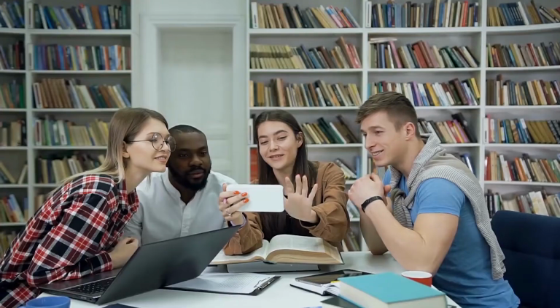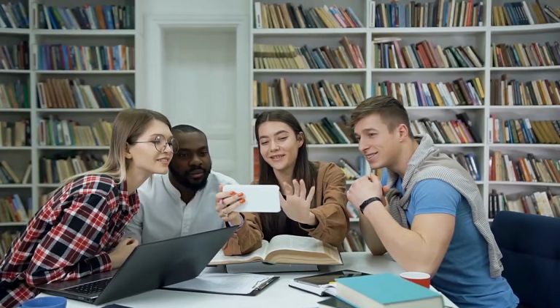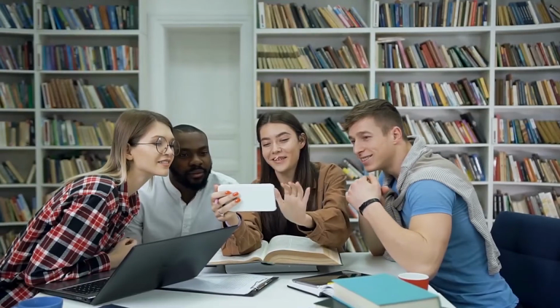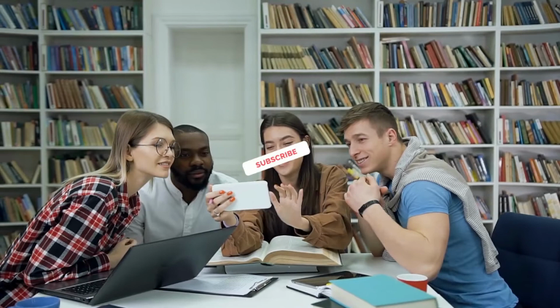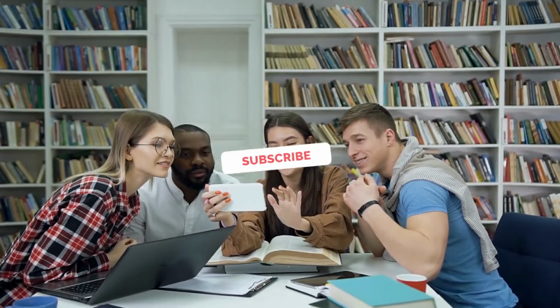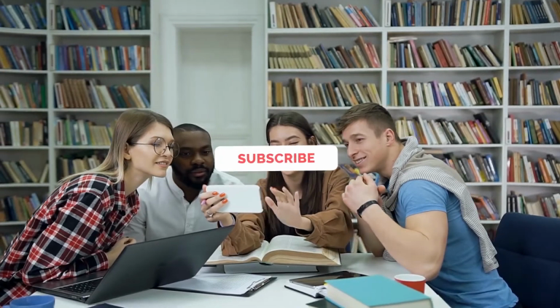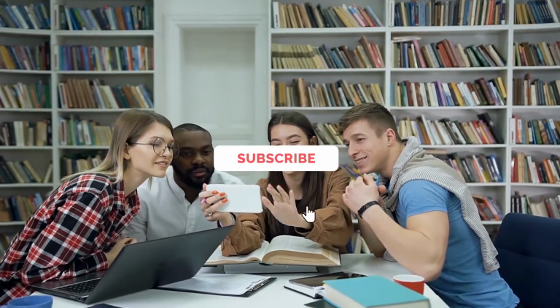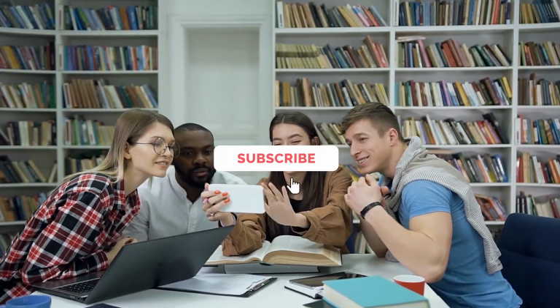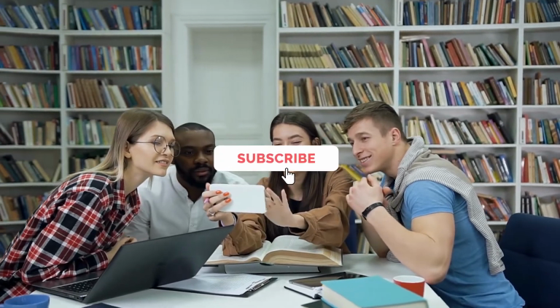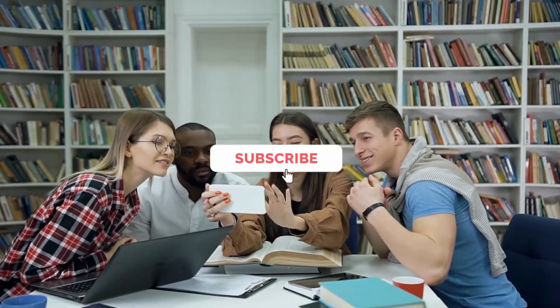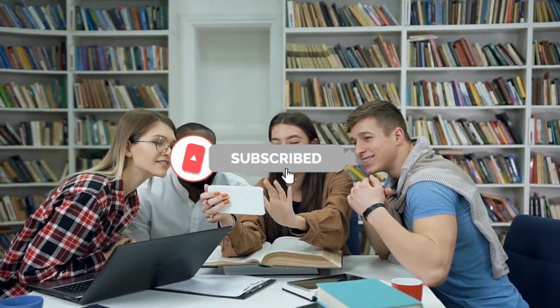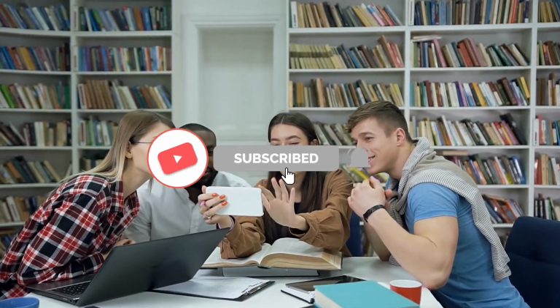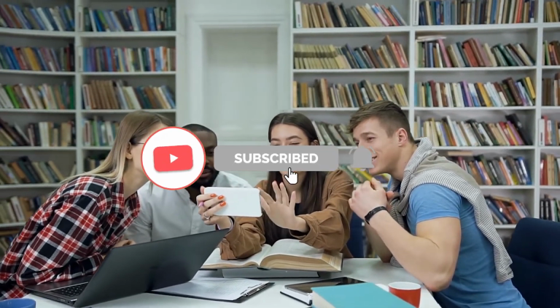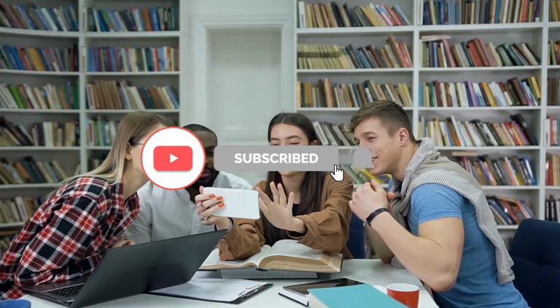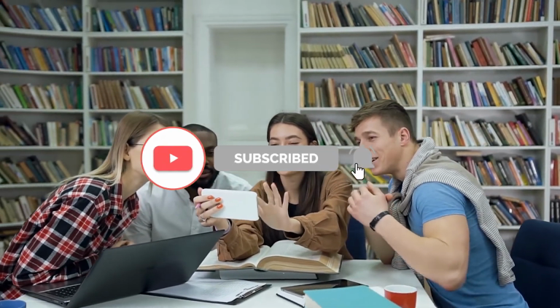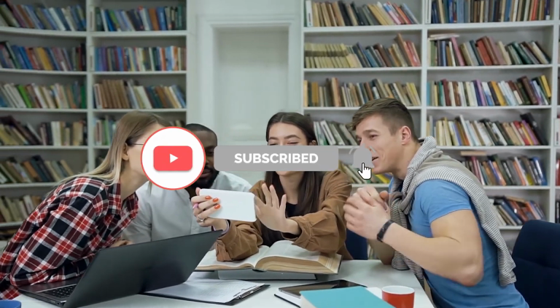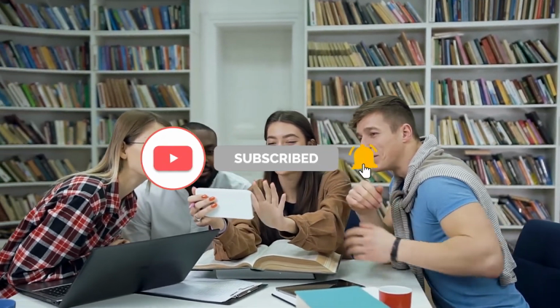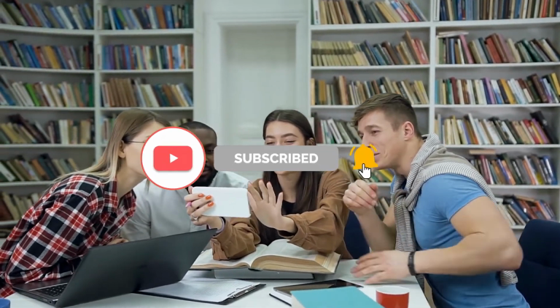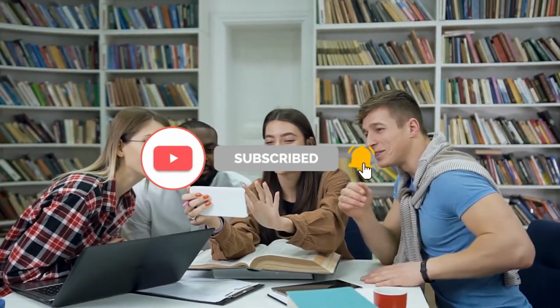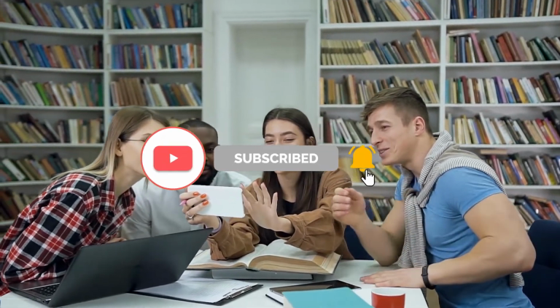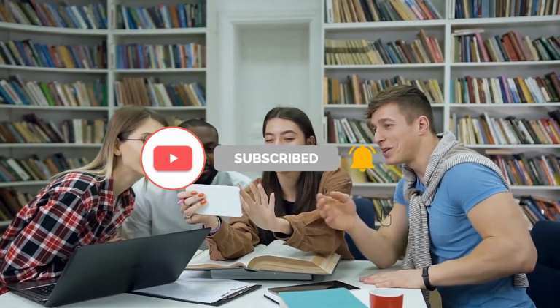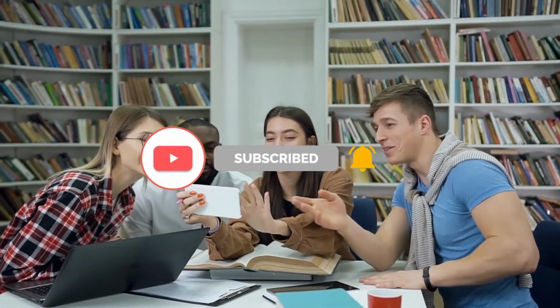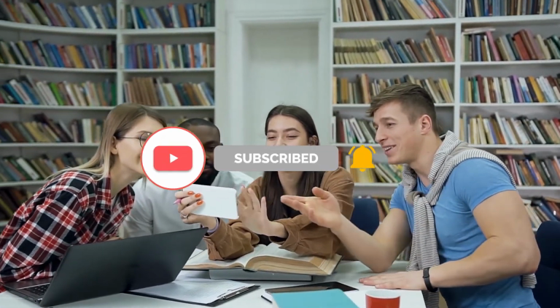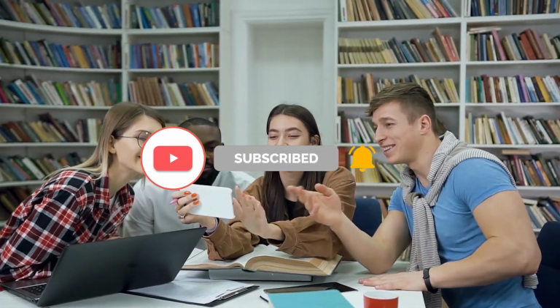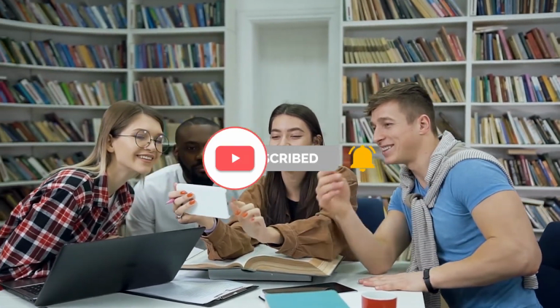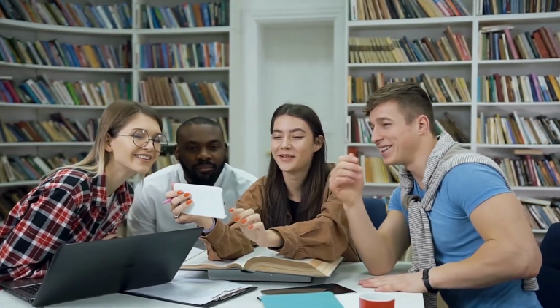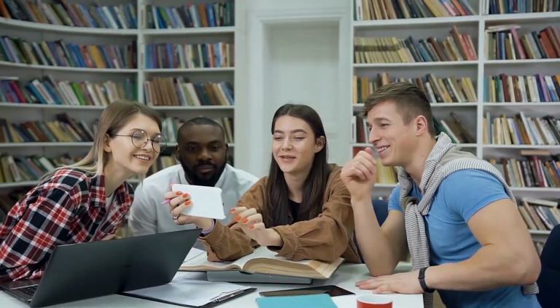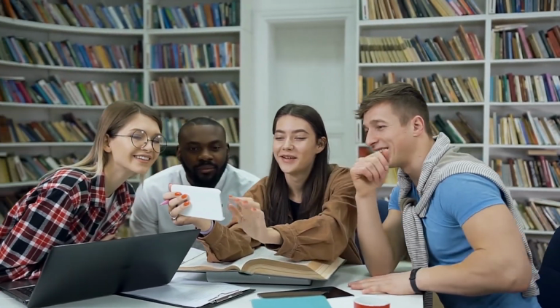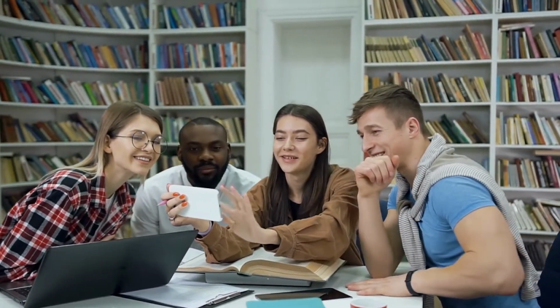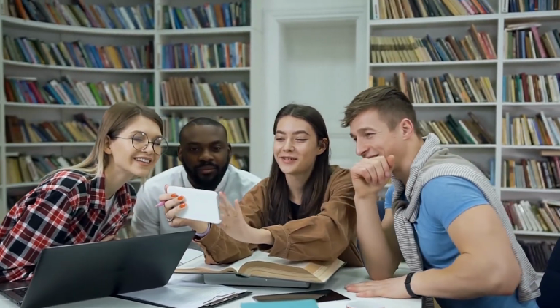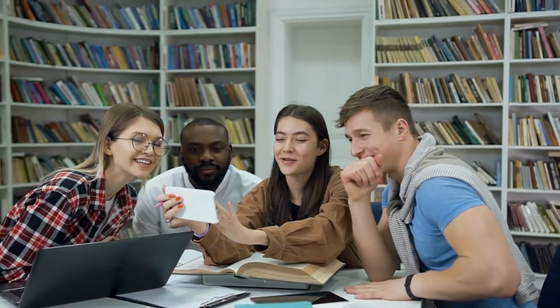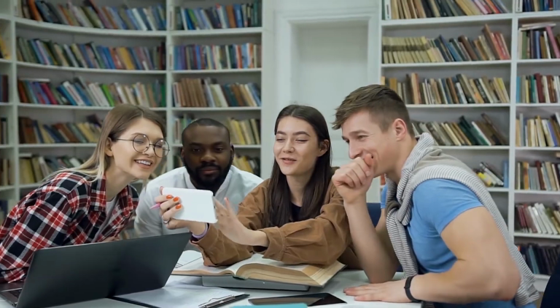But before starting the video, please subscribe to the channel and click on the notification icon, so you will get notified when we upload the next video.